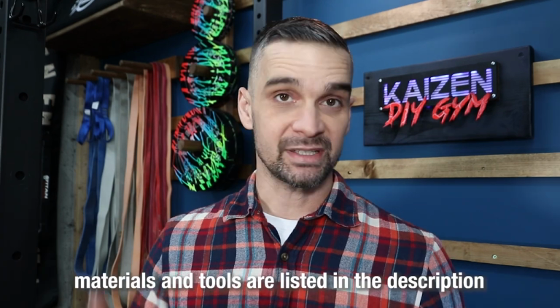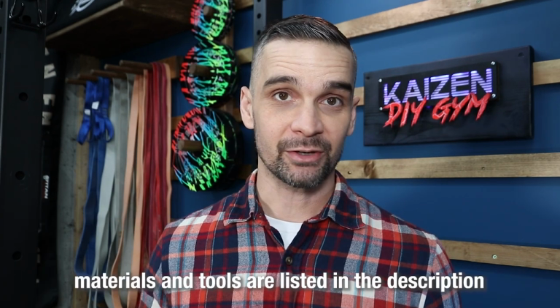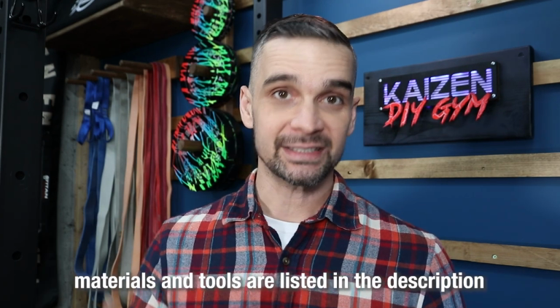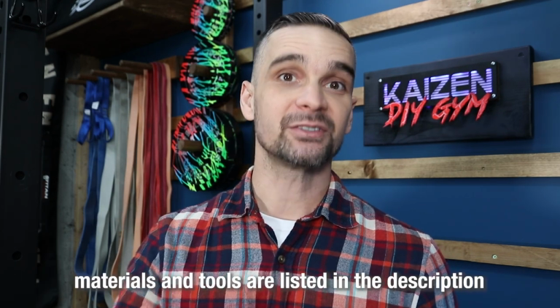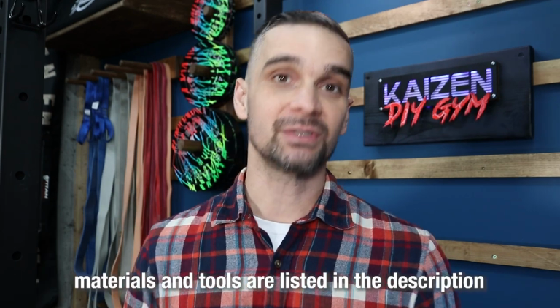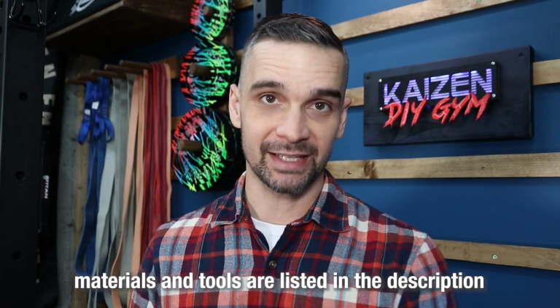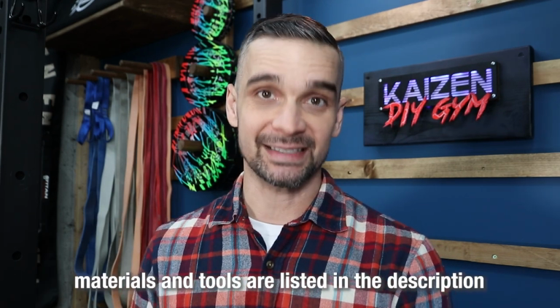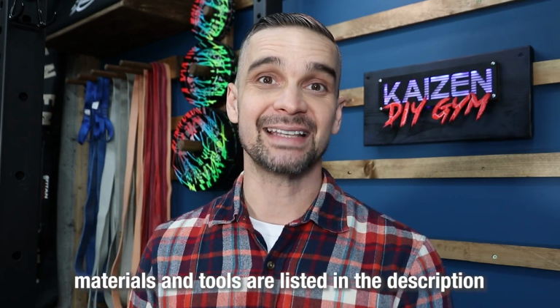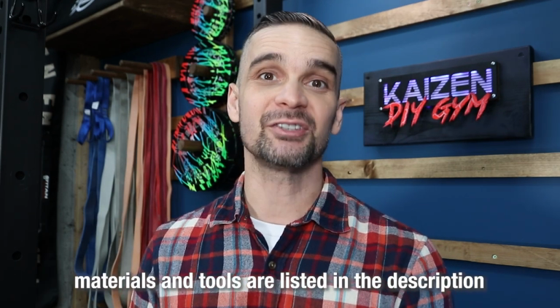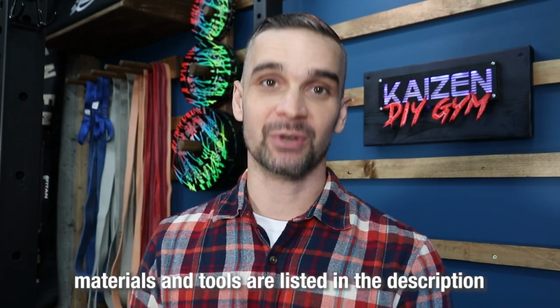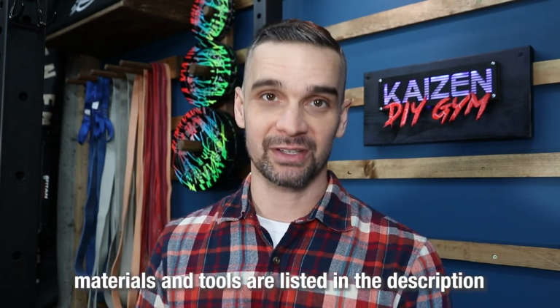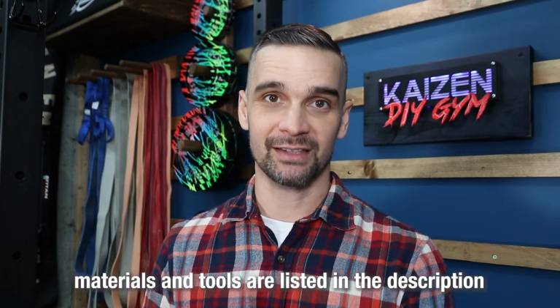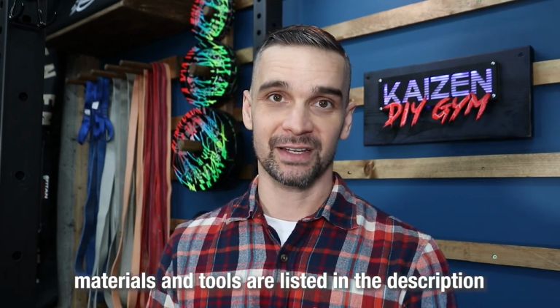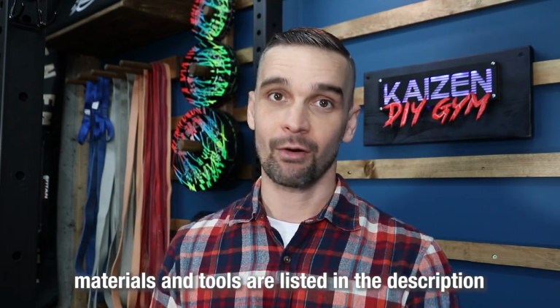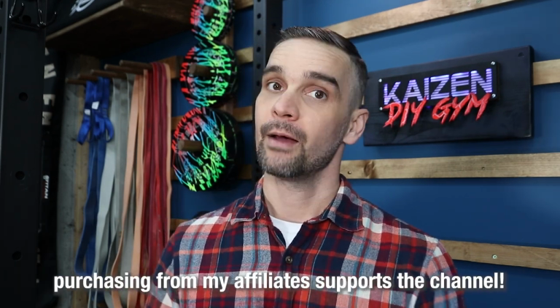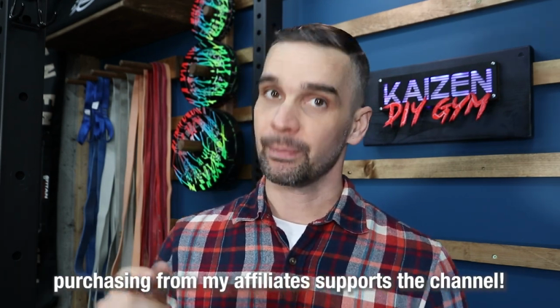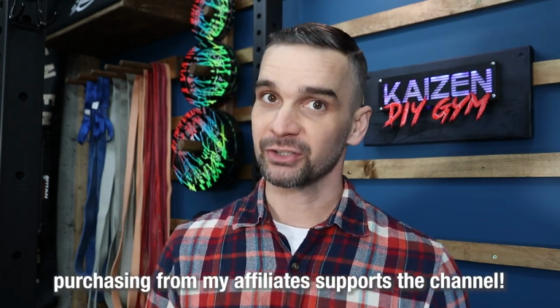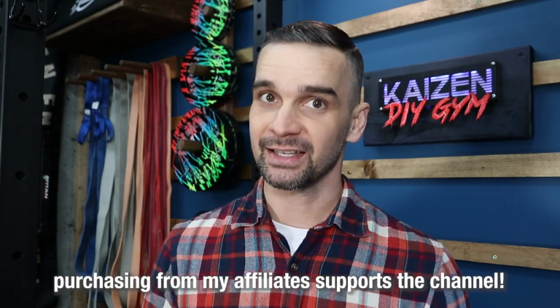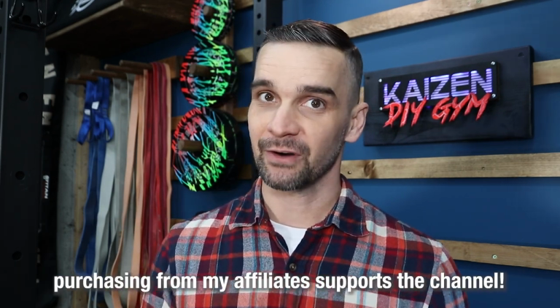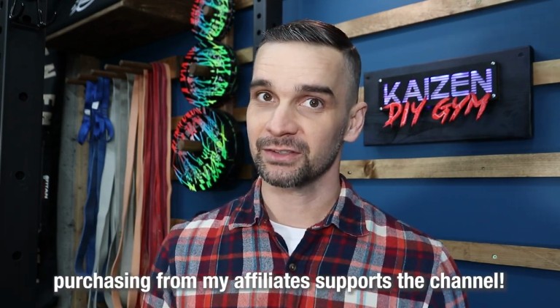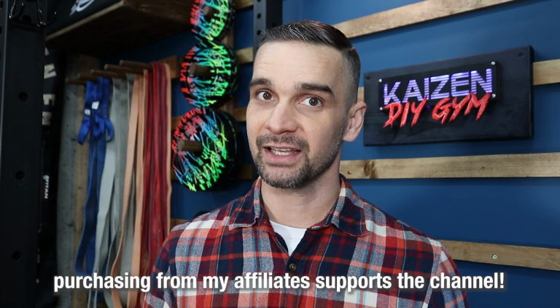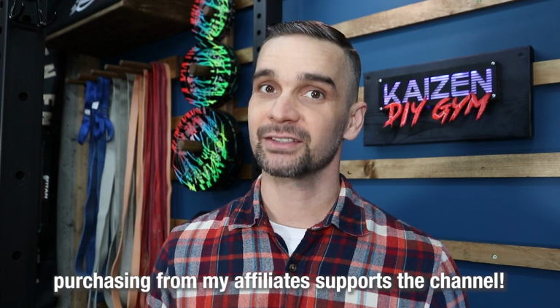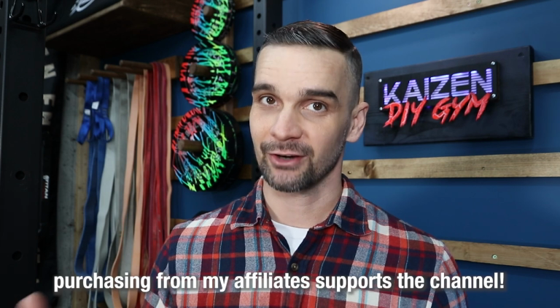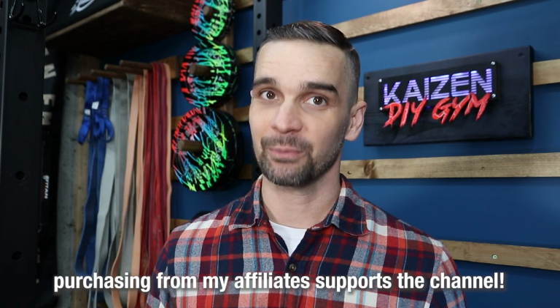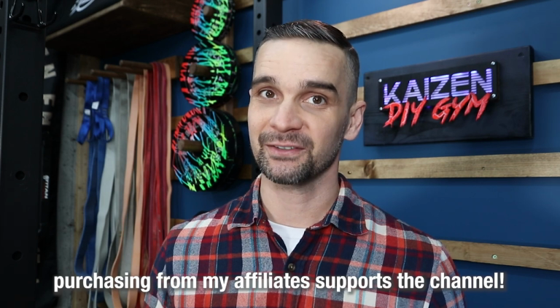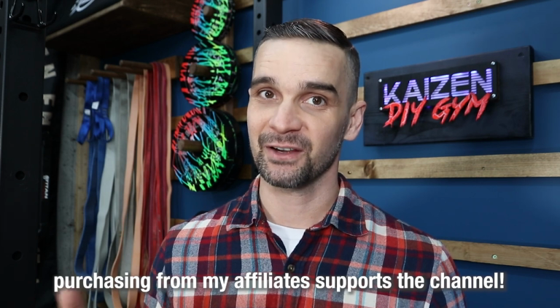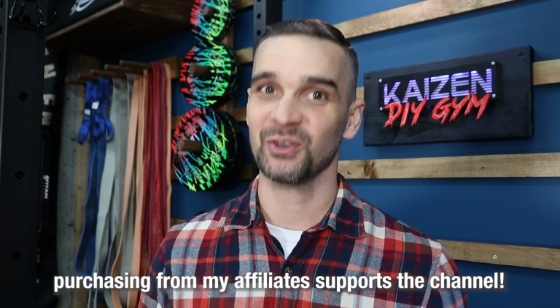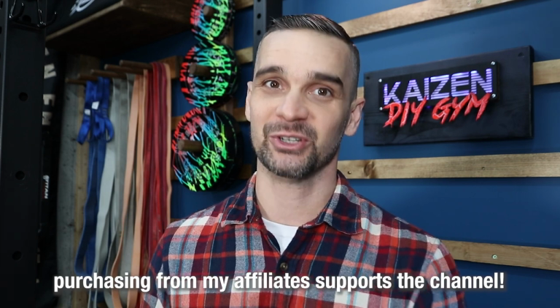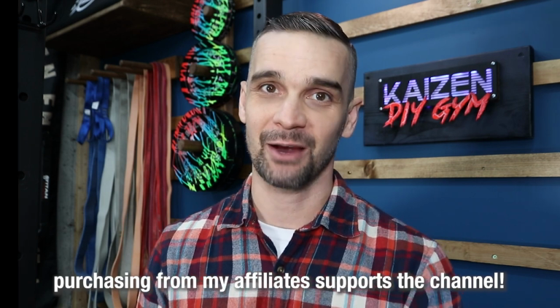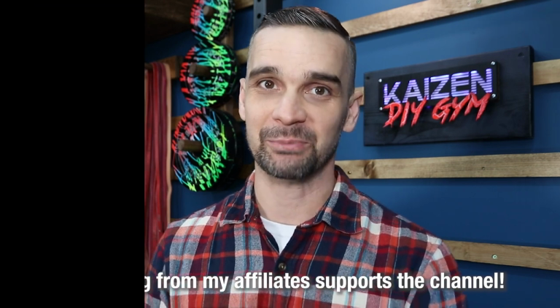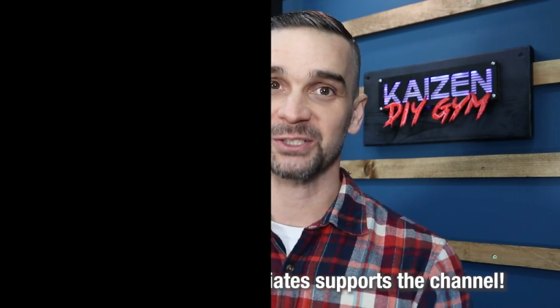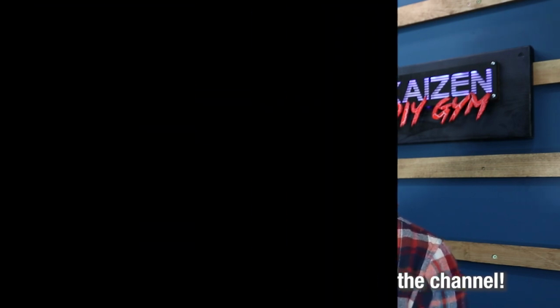The materials and tools list is in the description of this video. By purchasing from those links, you're helping to fund future DIY projects.